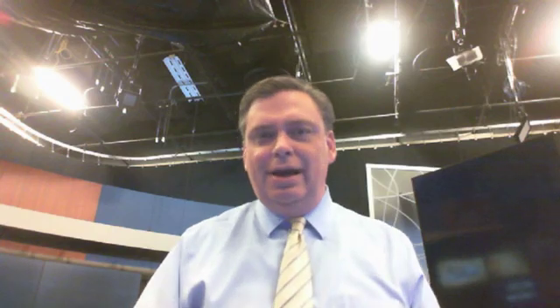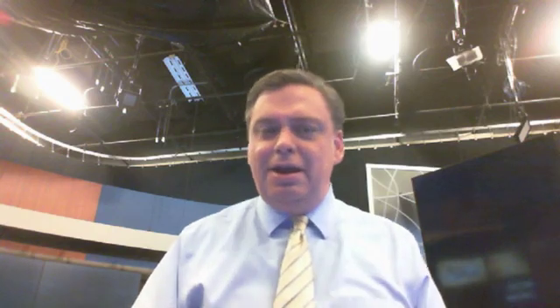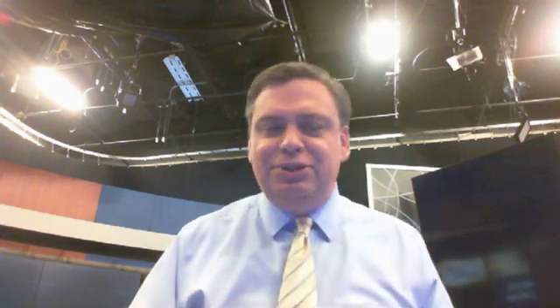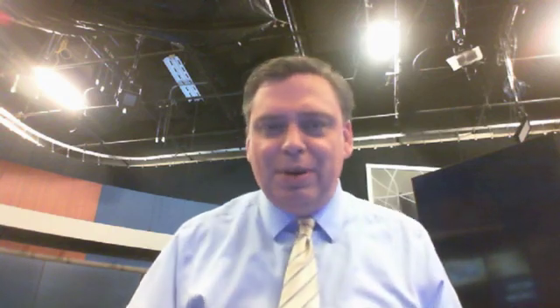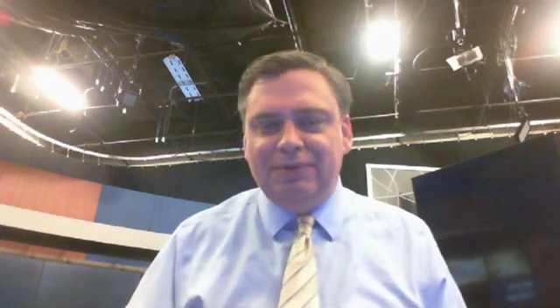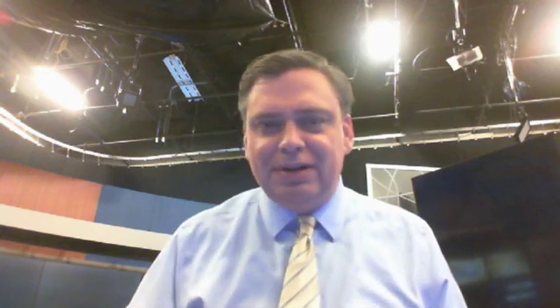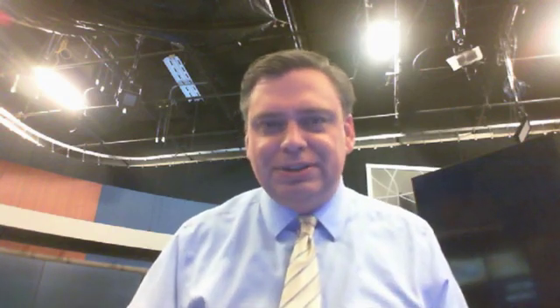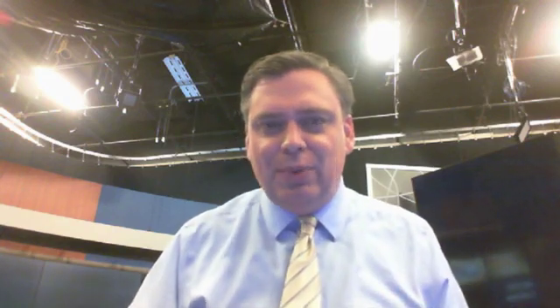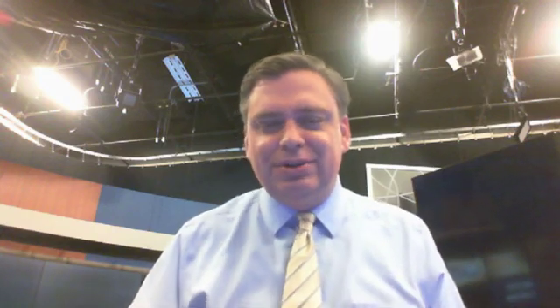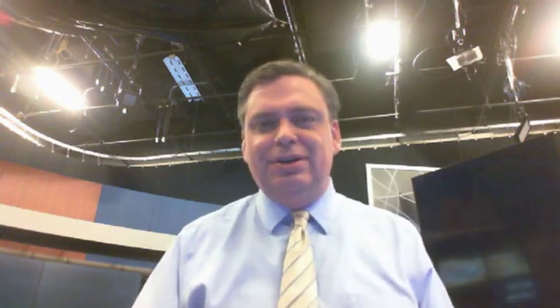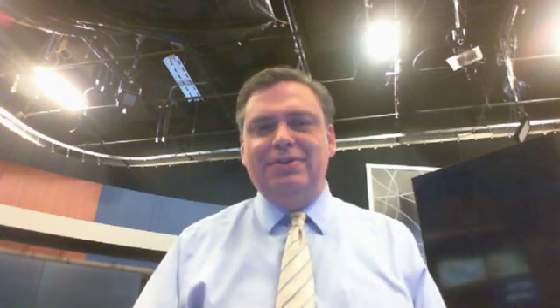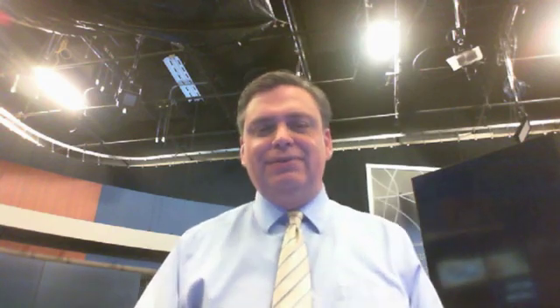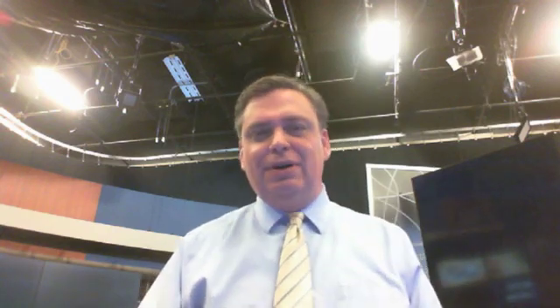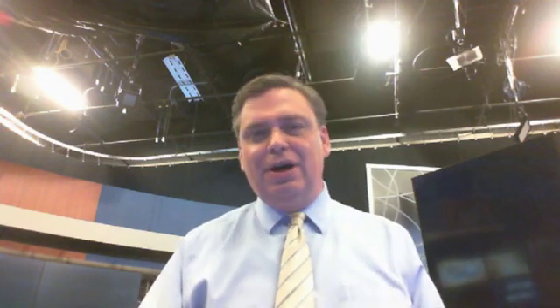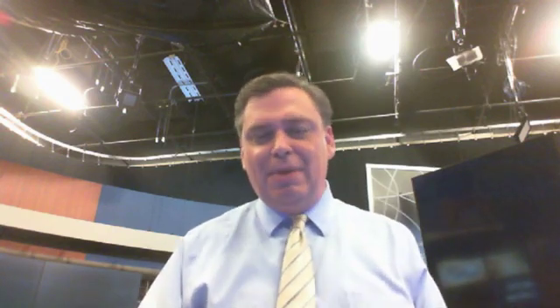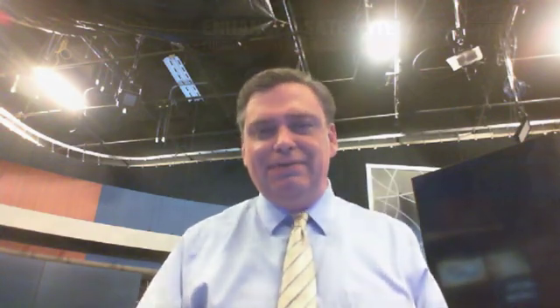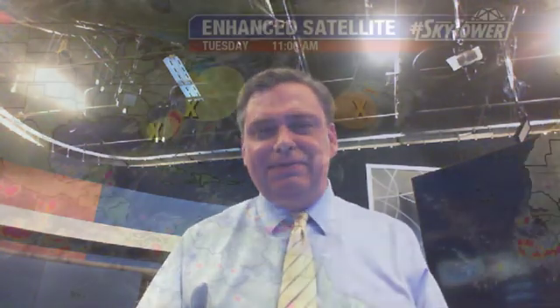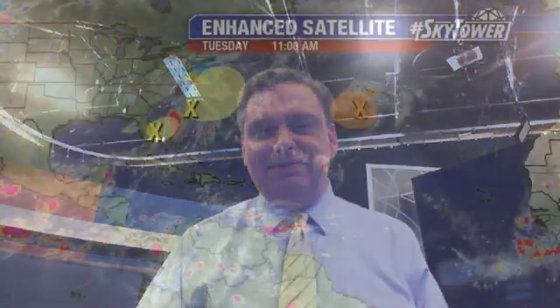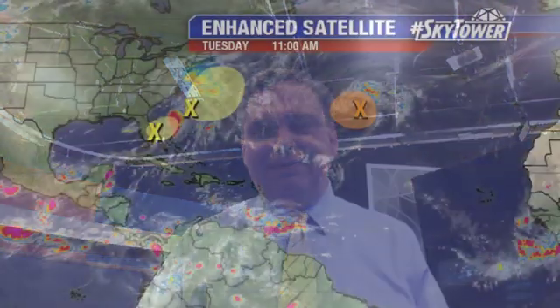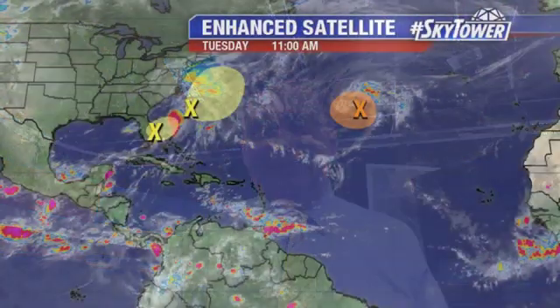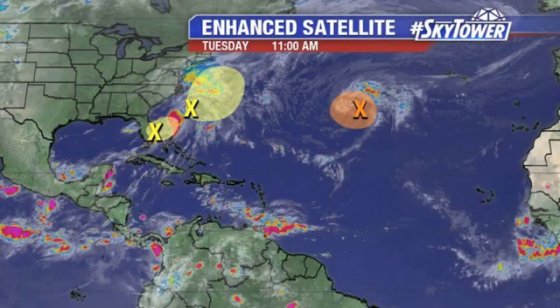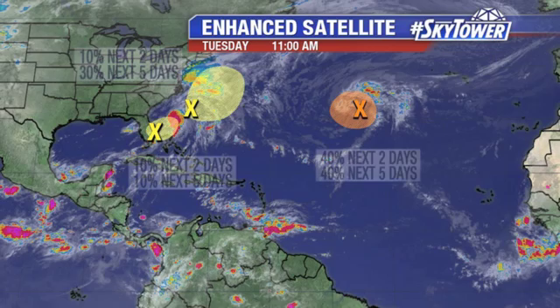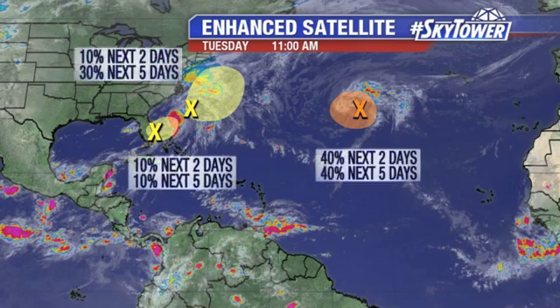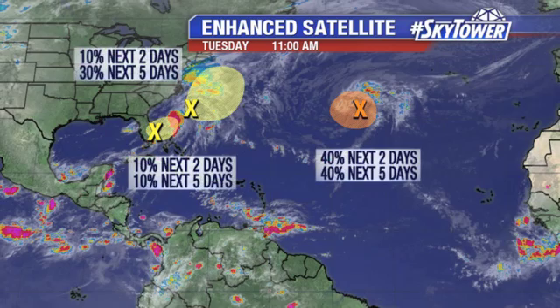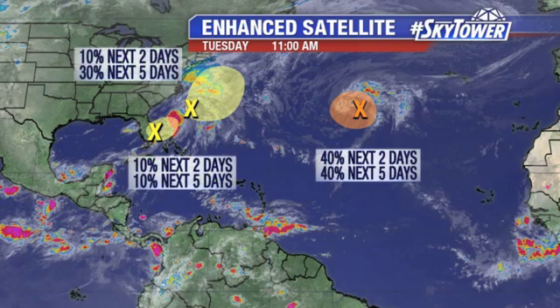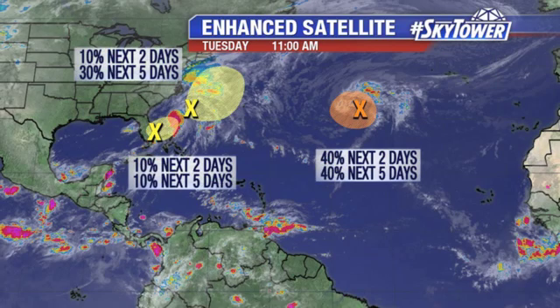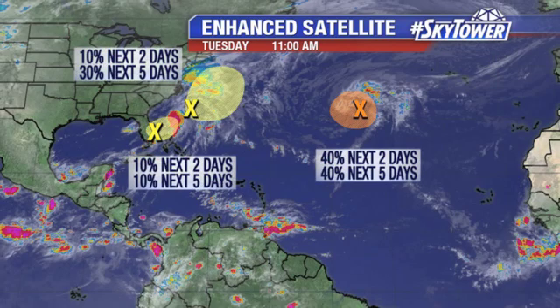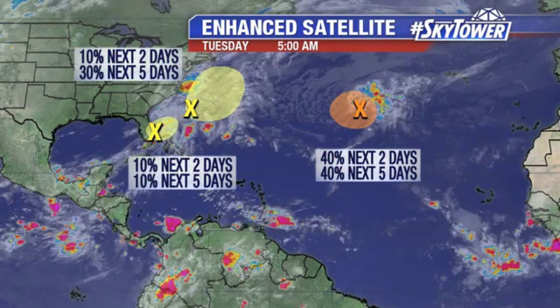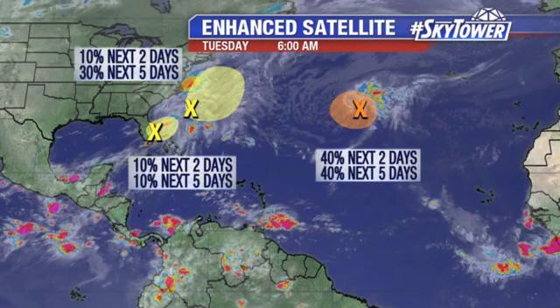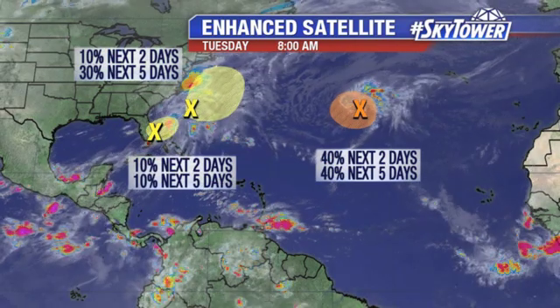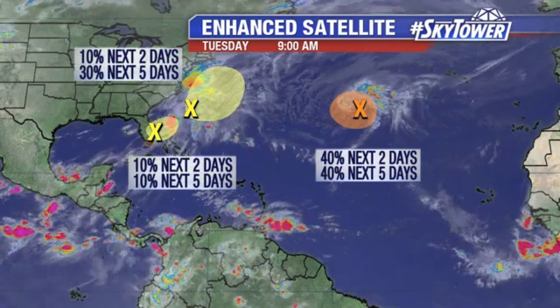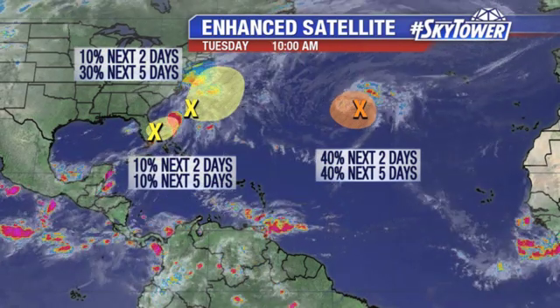Hey, I'm Jim Webber in the Fox 13 Weather Center. Thanks for logging on to MyFoxHurricane.com. A few areas that we're watching in the tropics.